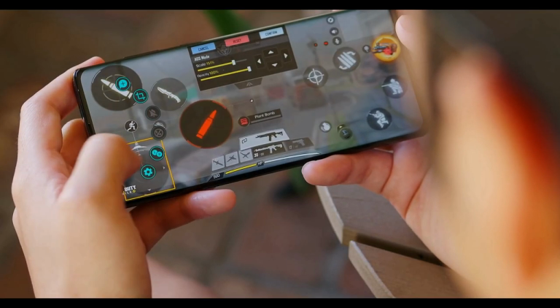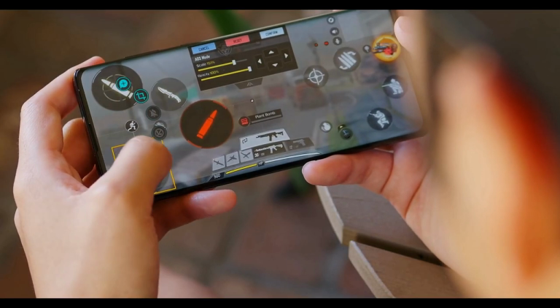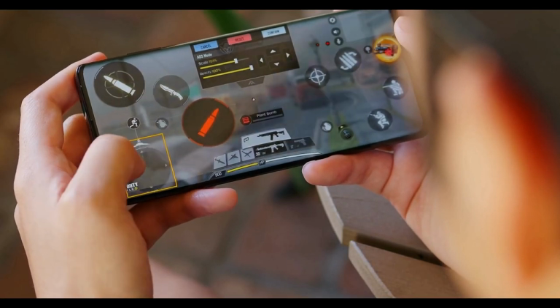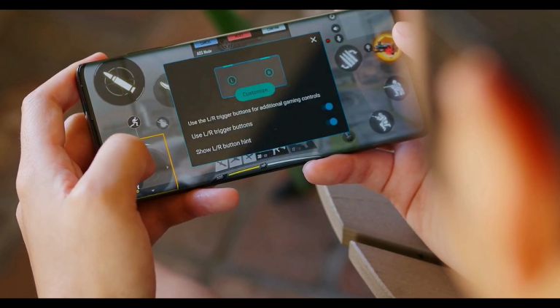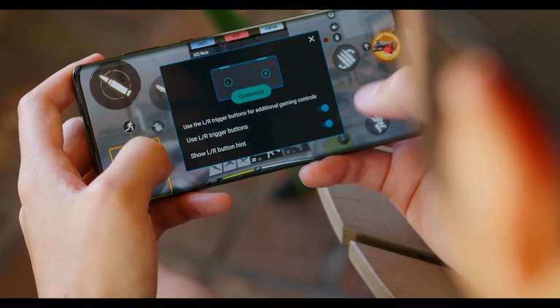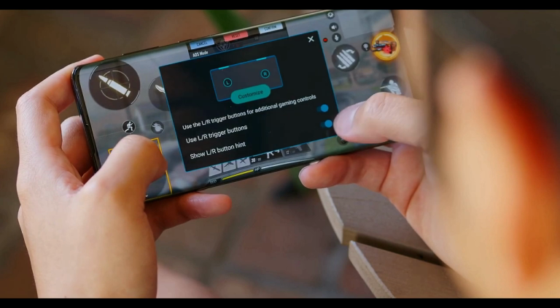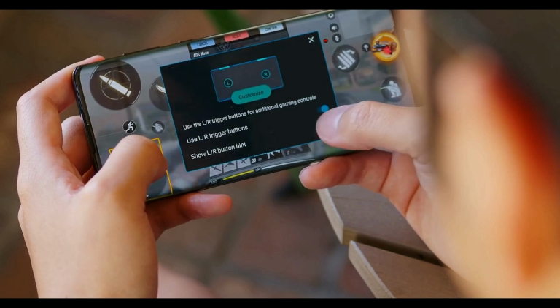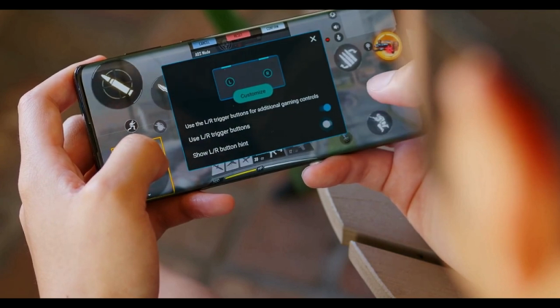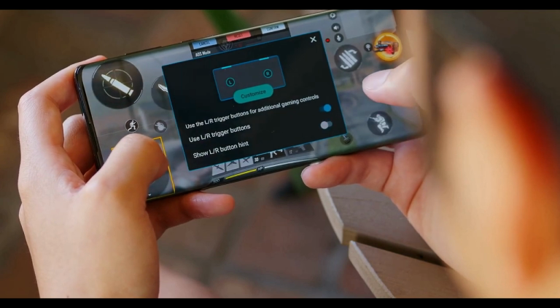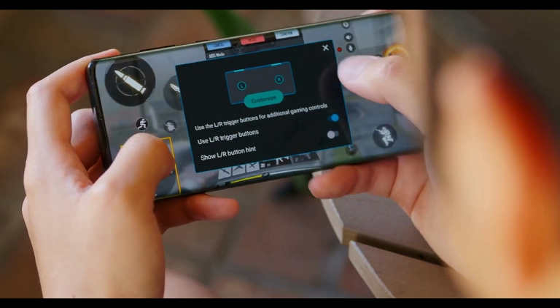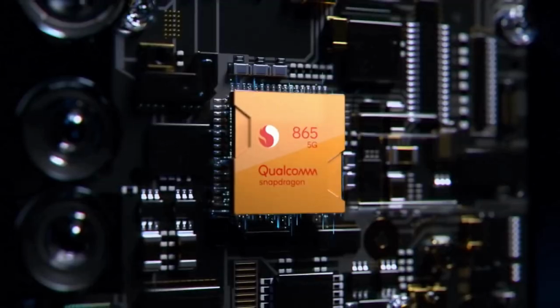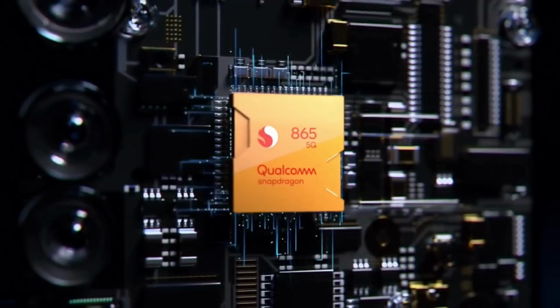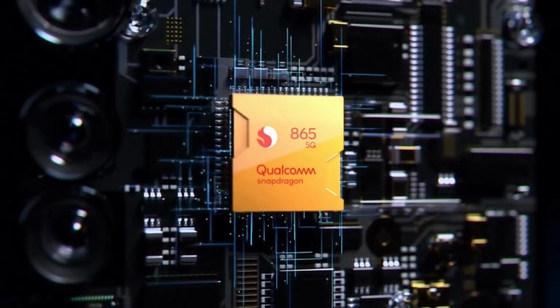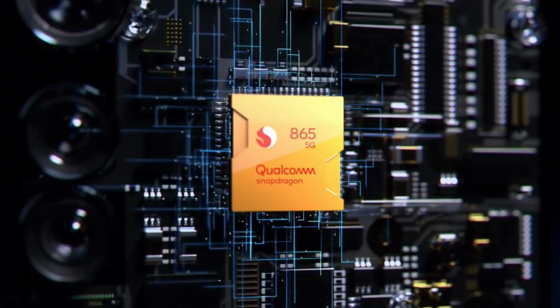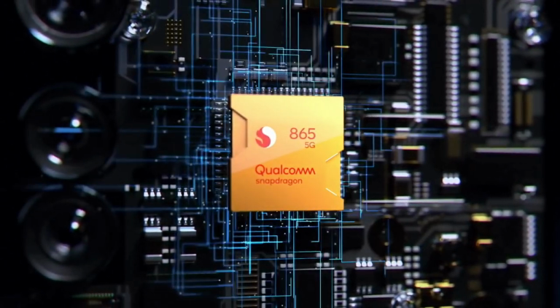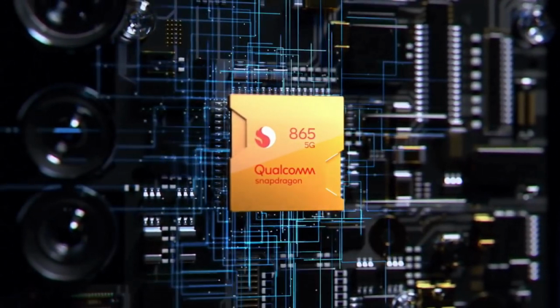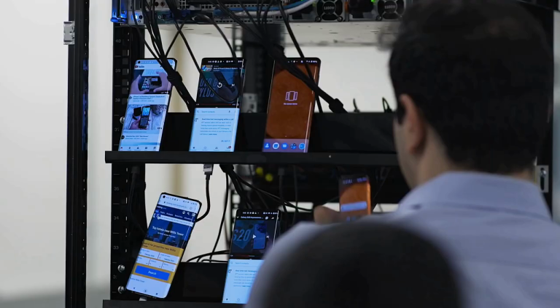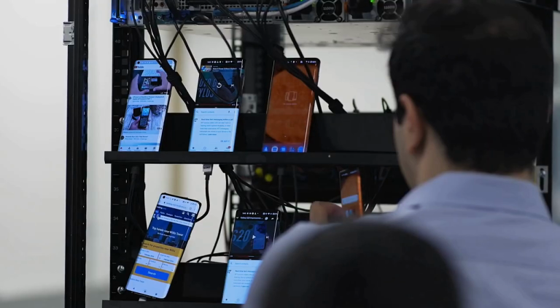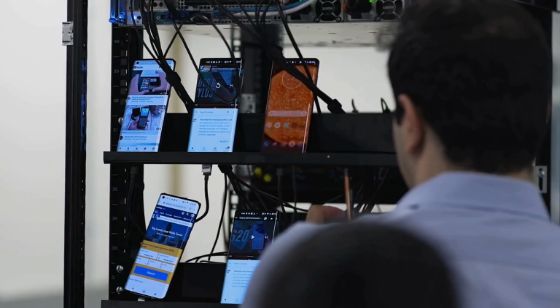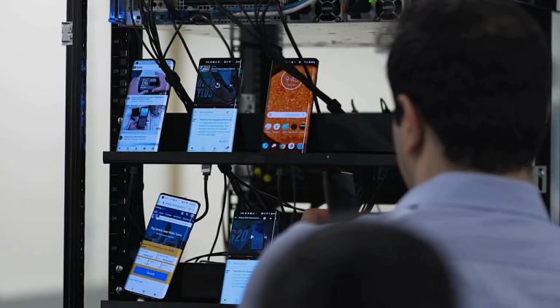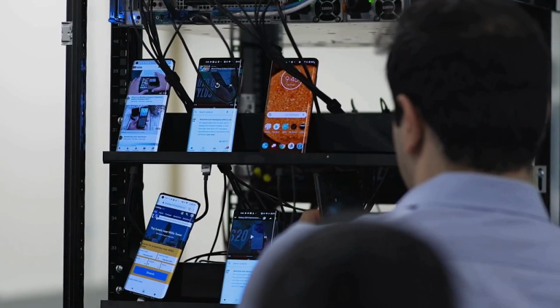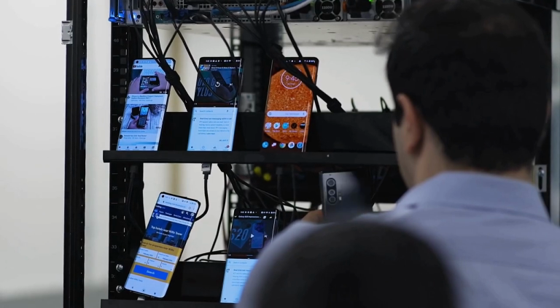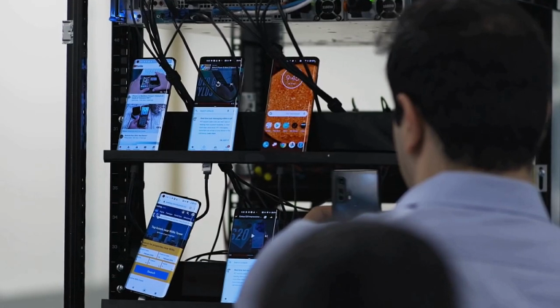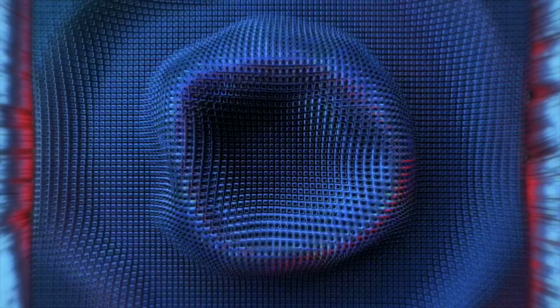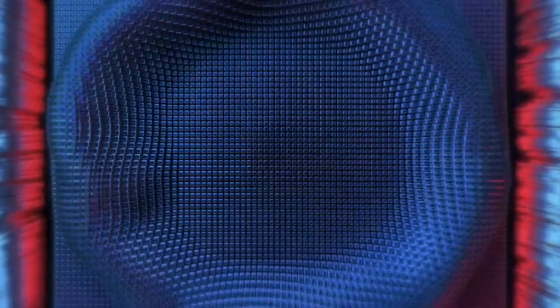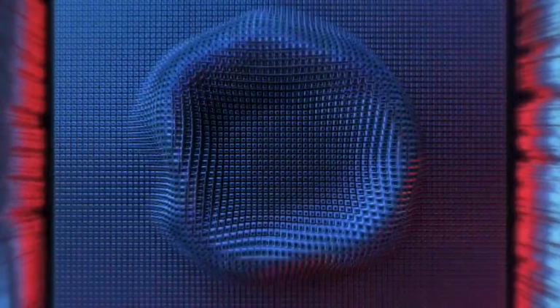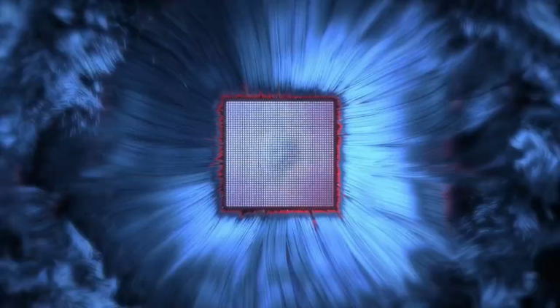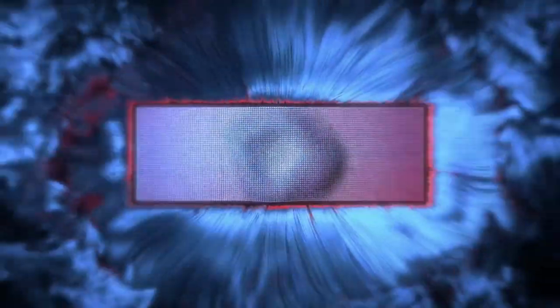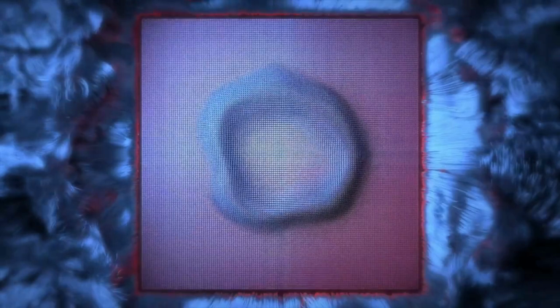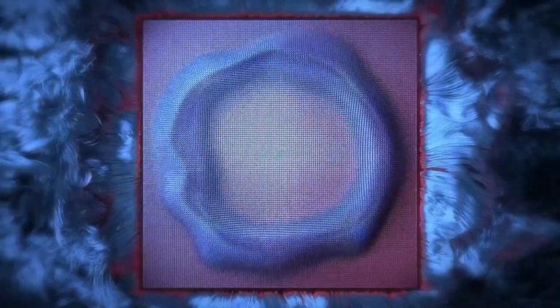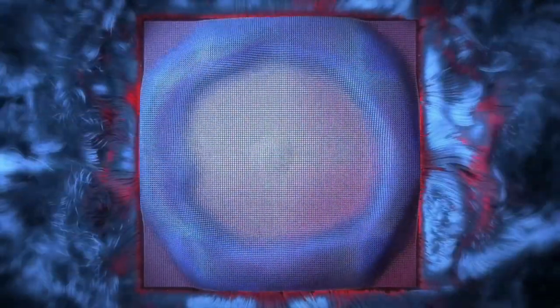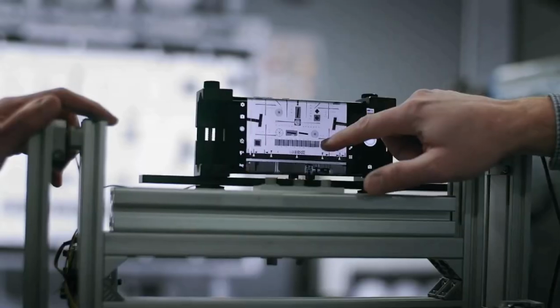The phone delivers top-tier performance, from its Snapdragon 865 chipset to the 12GB of RAM and 256GB of storage.